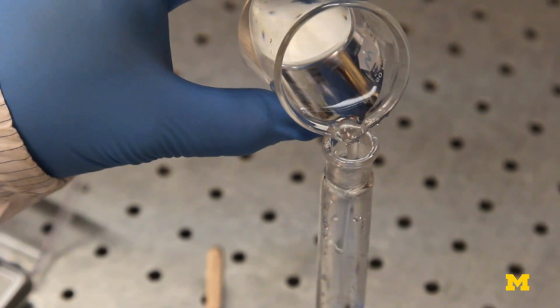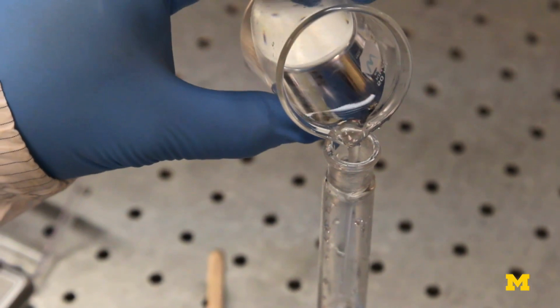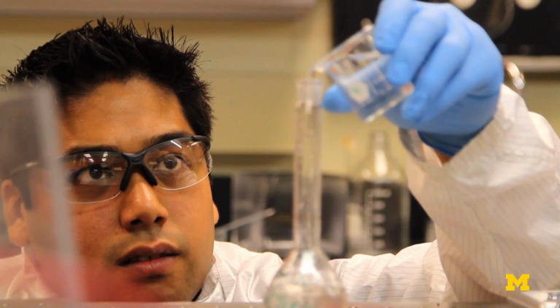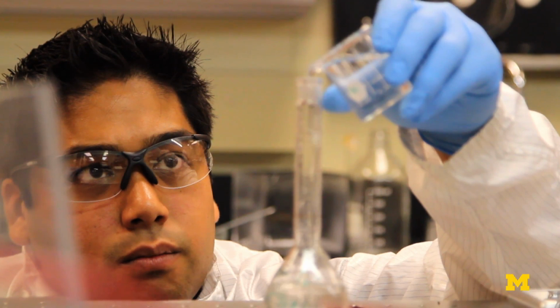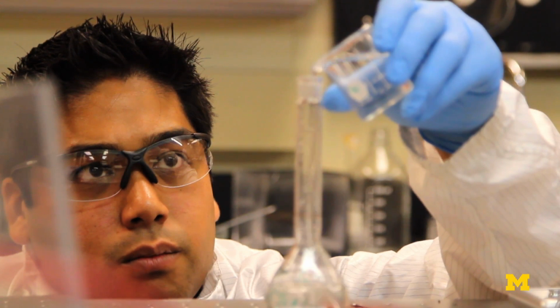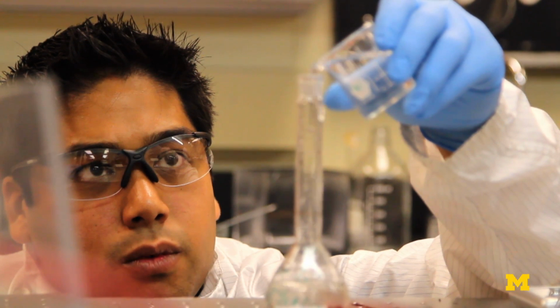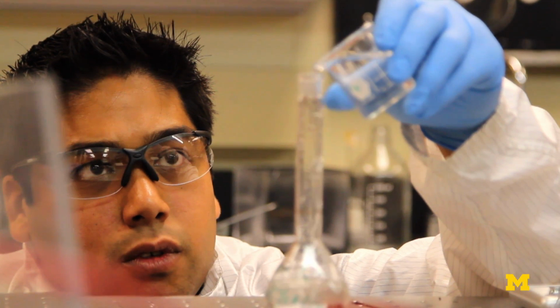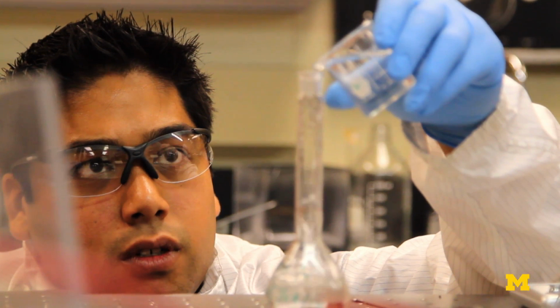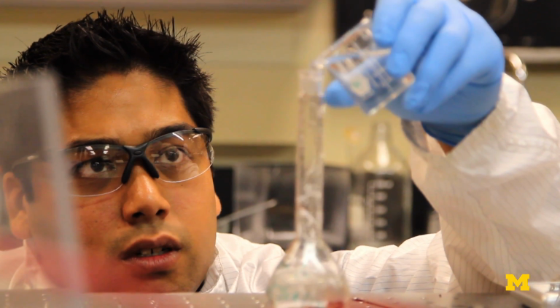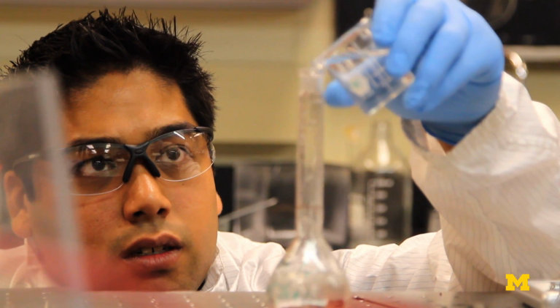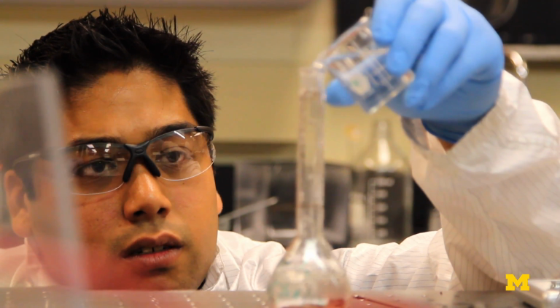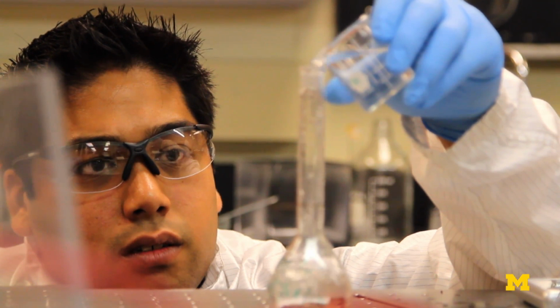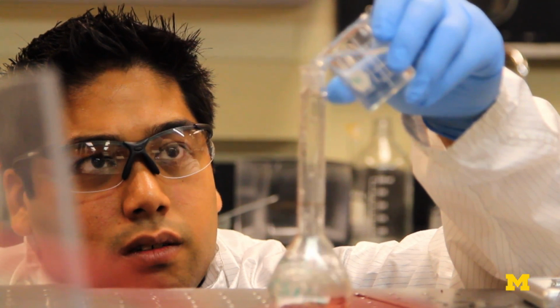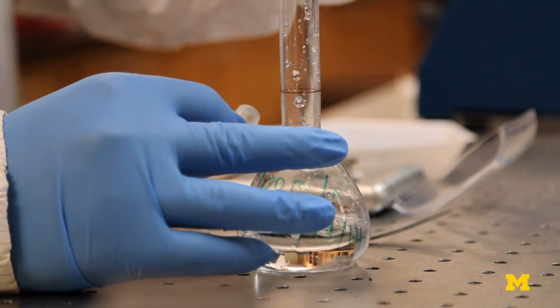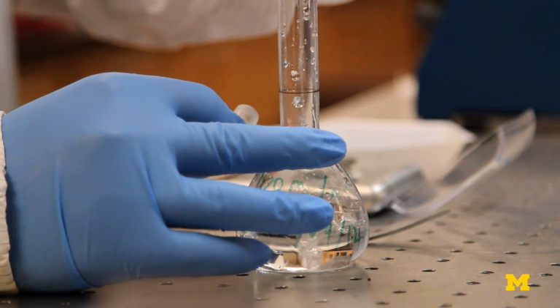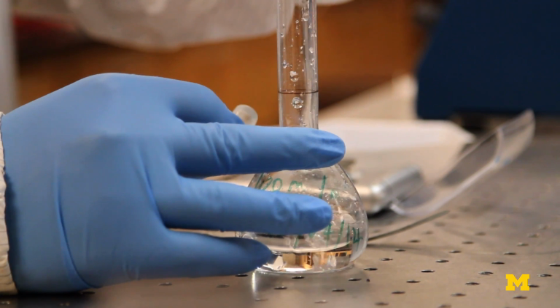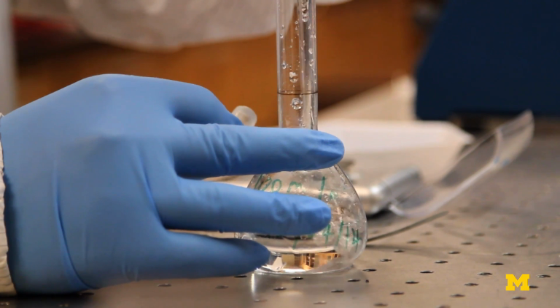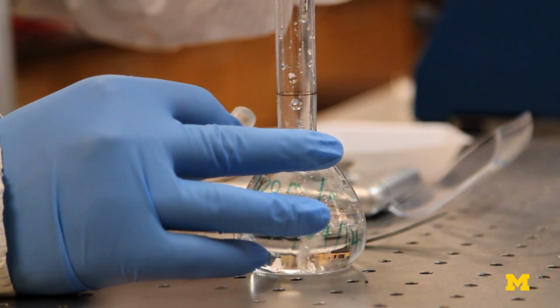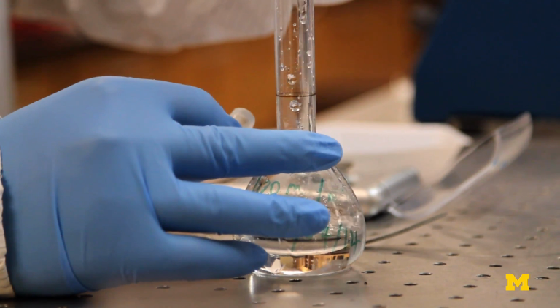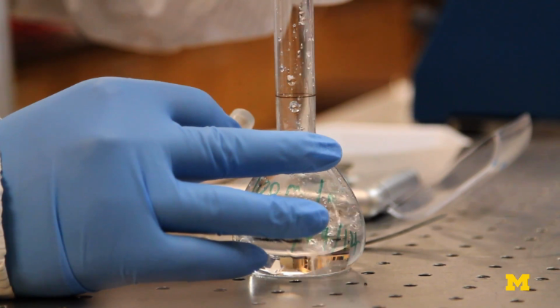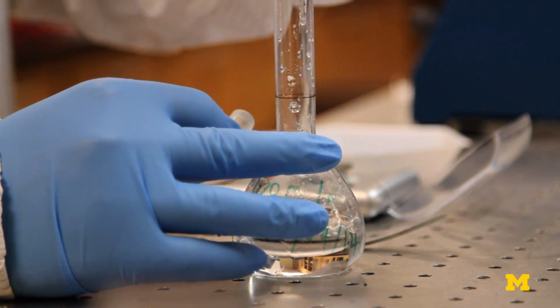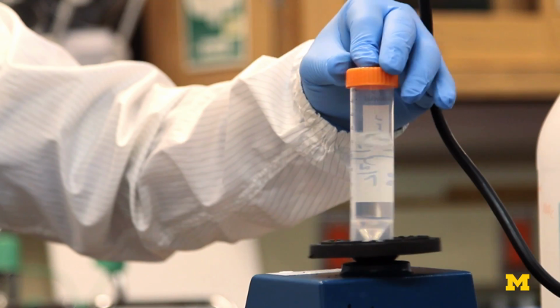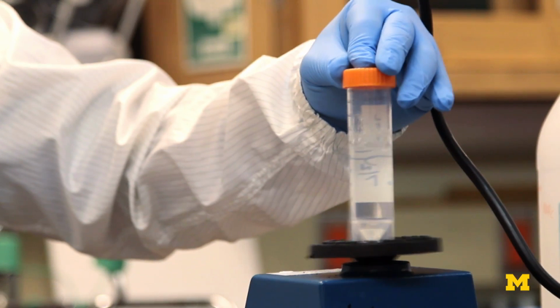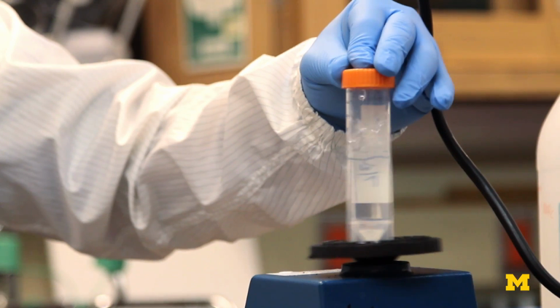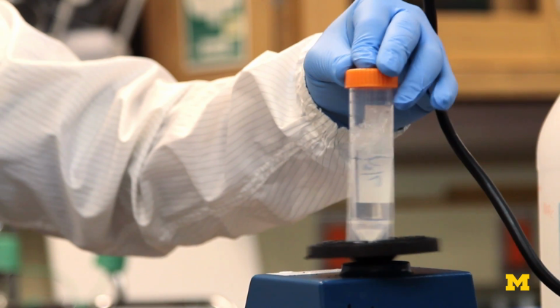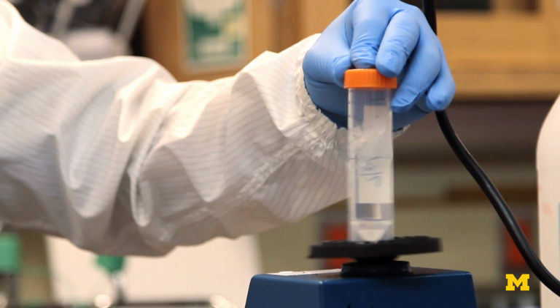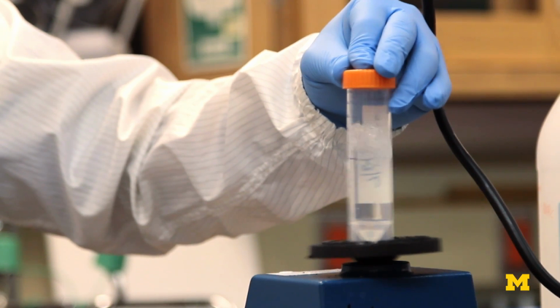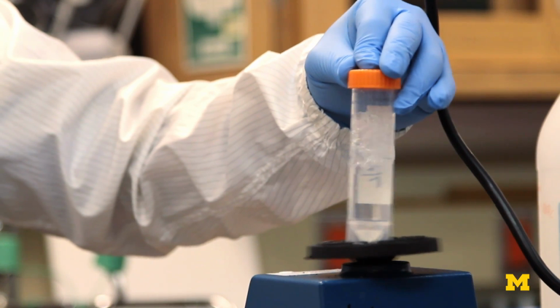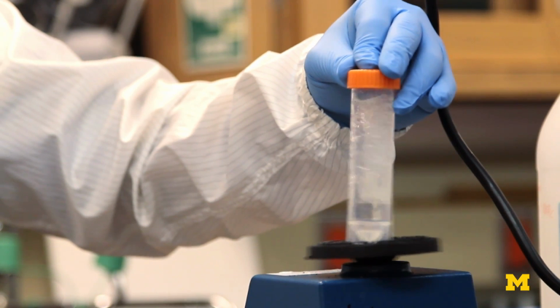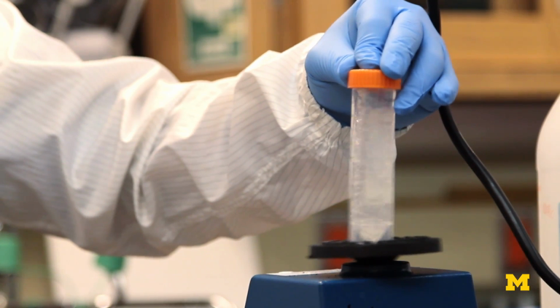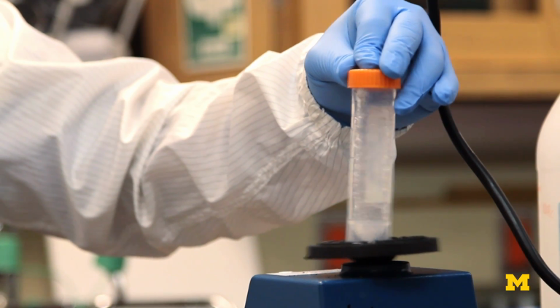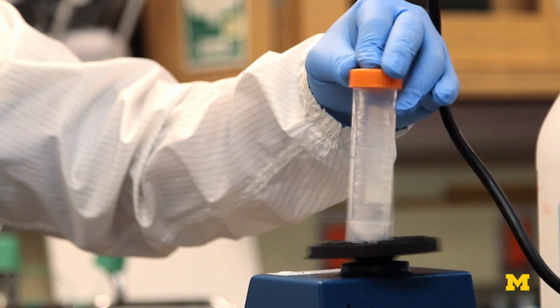If you can't measure glucose in water in a laboratory, you're never going to measure glucose in blood in a human.